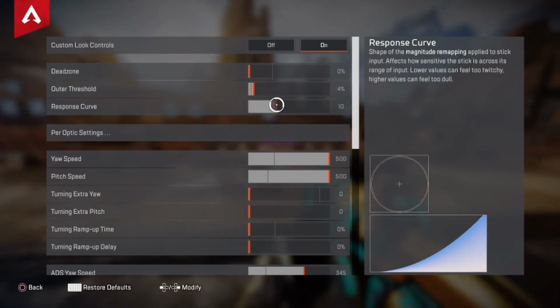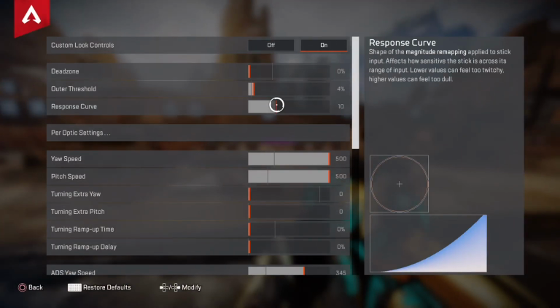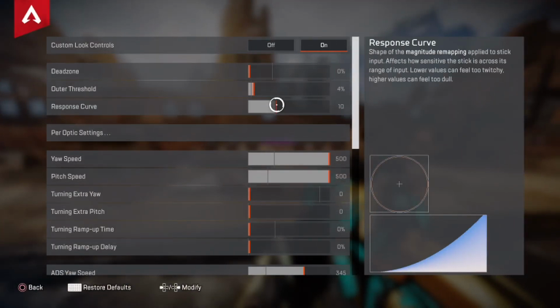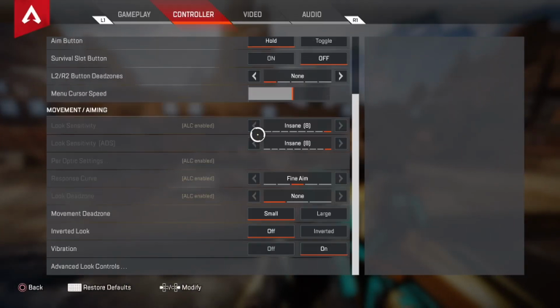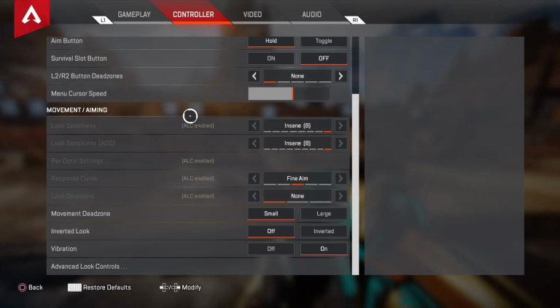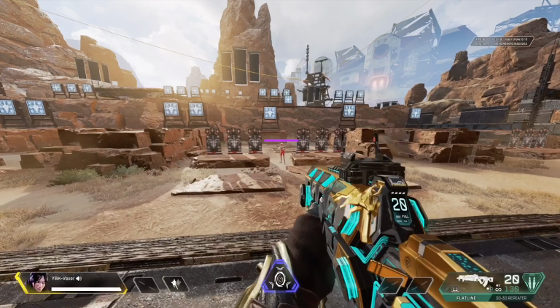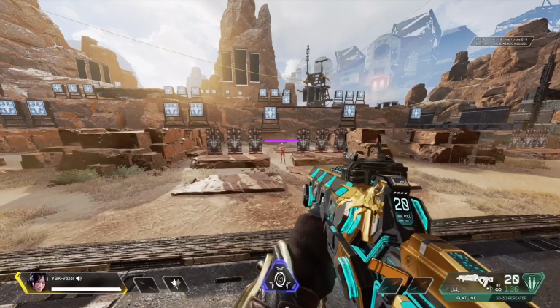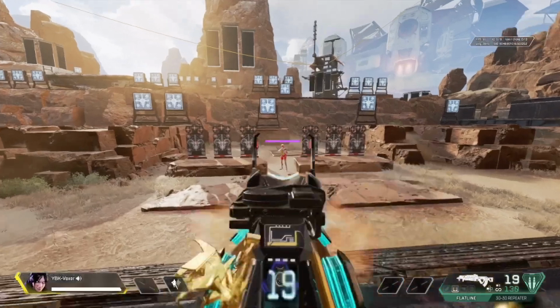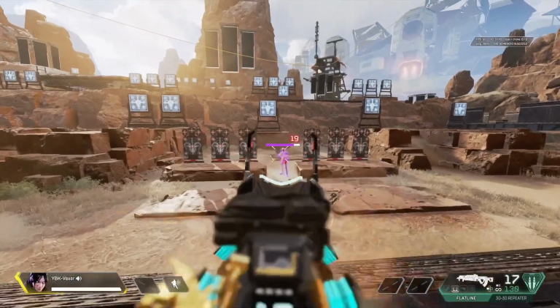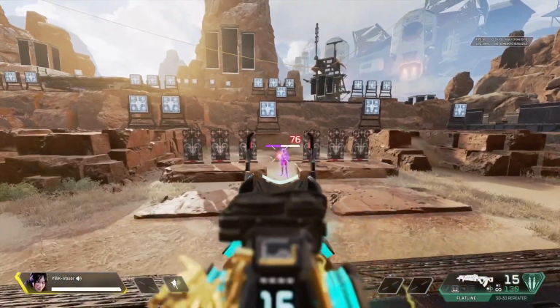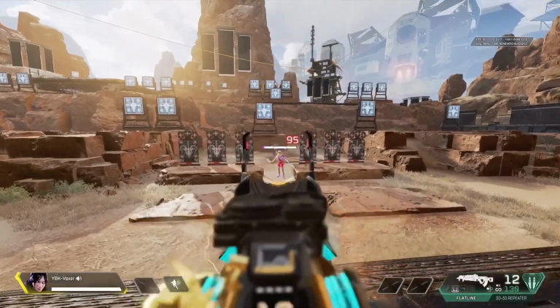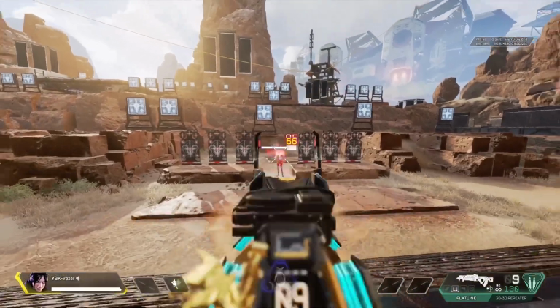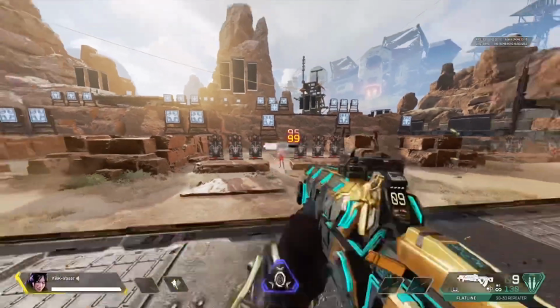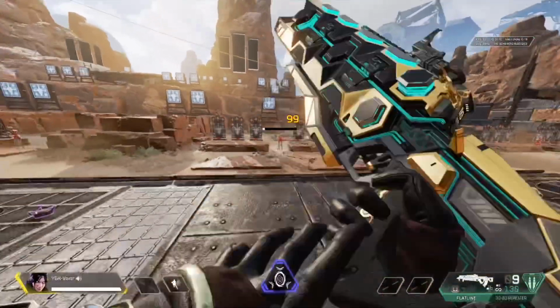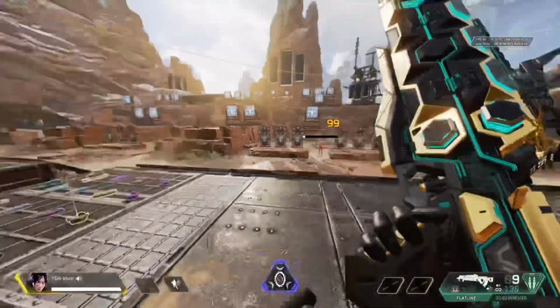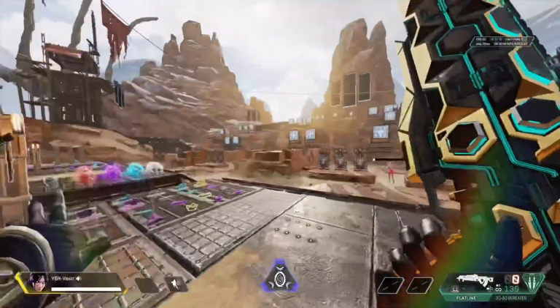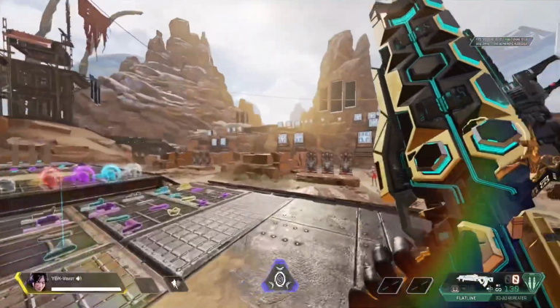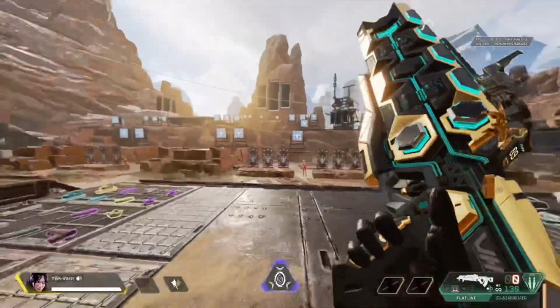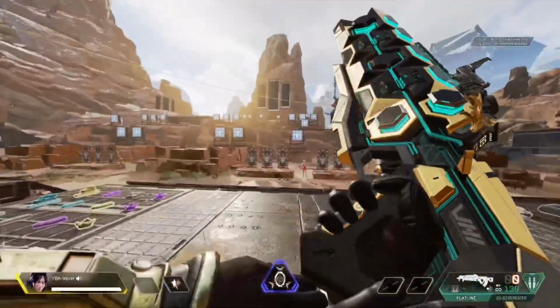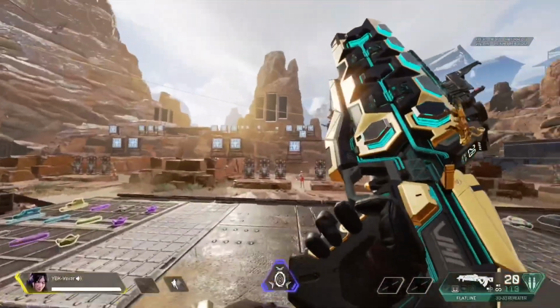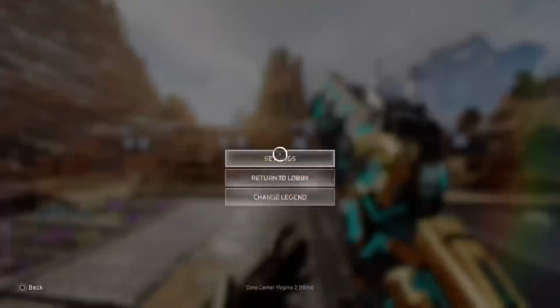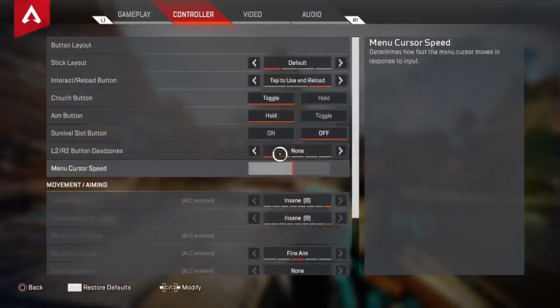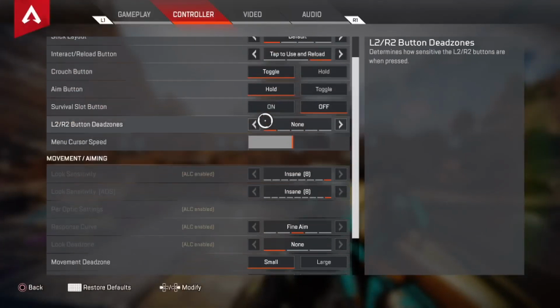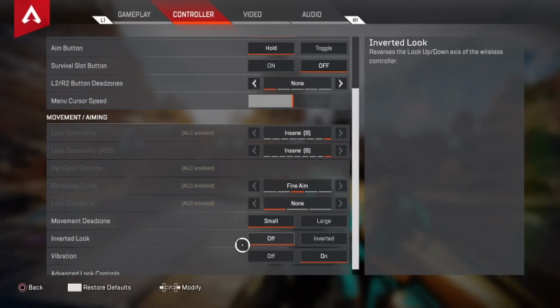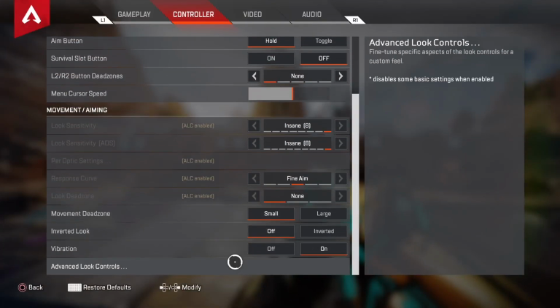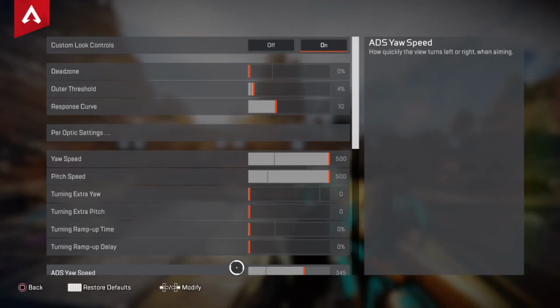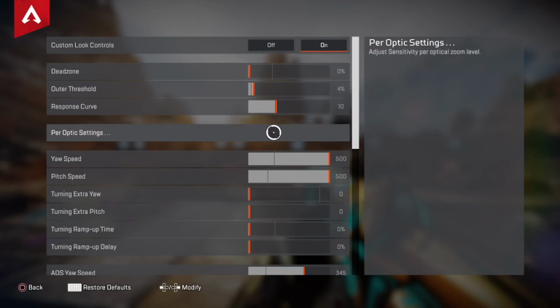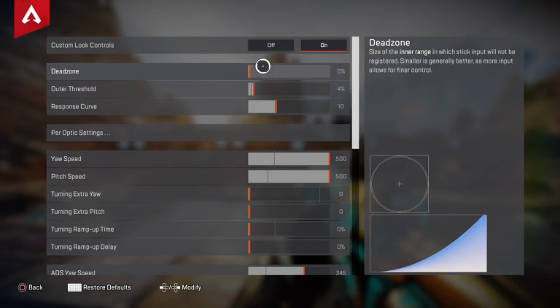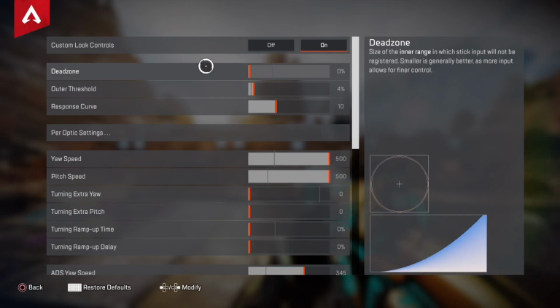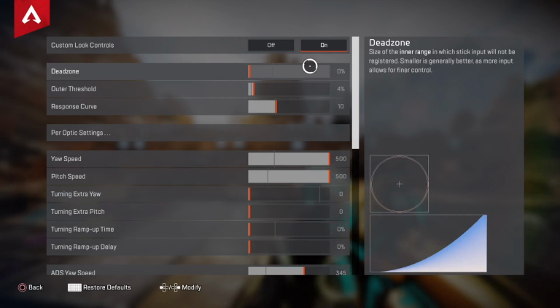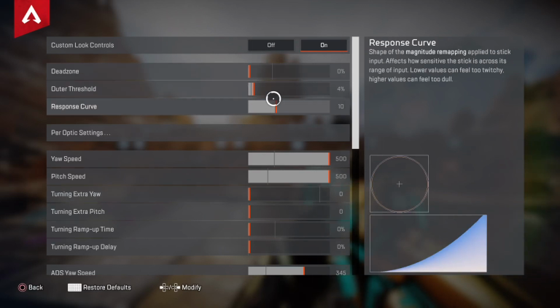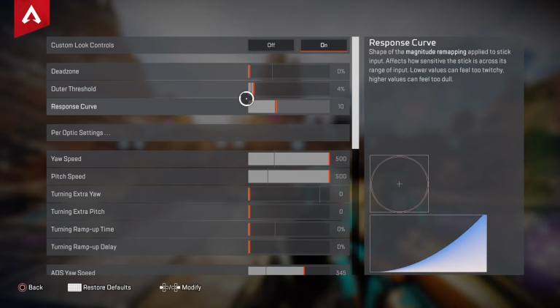Just put it on 10. Put your dead zone at zero and check if it moves. If it moves, that means your stick is very bad.